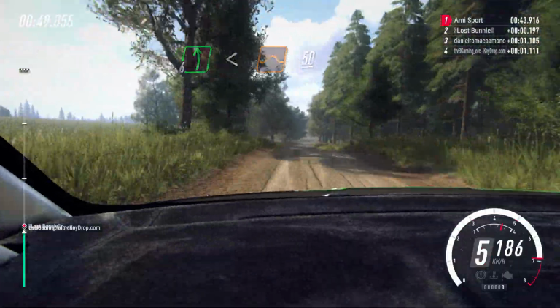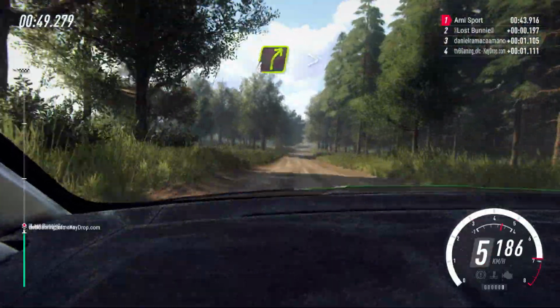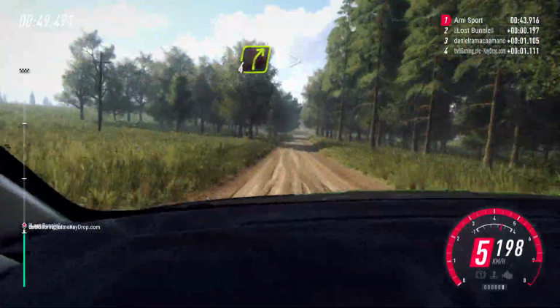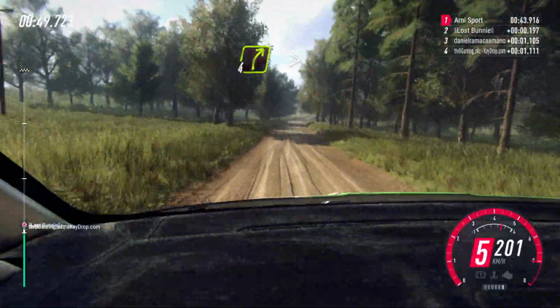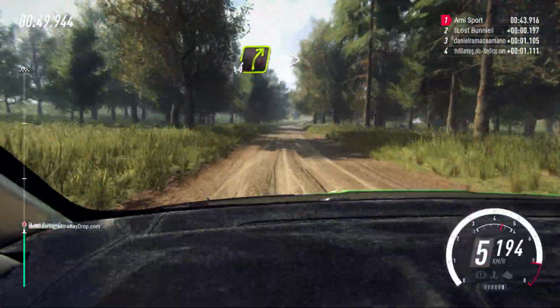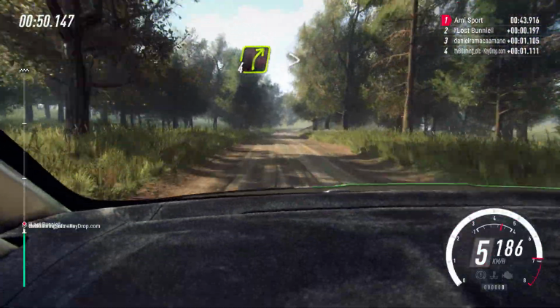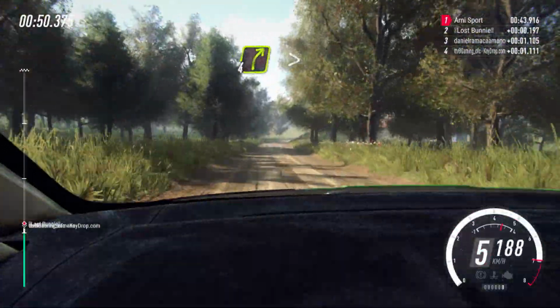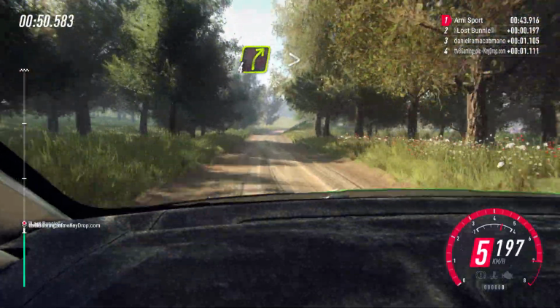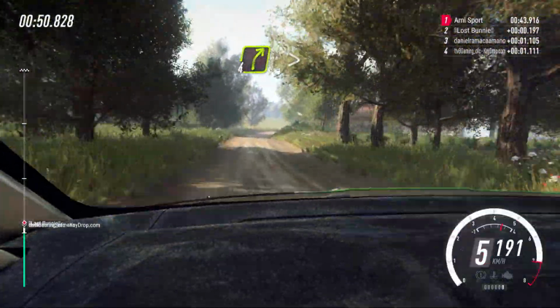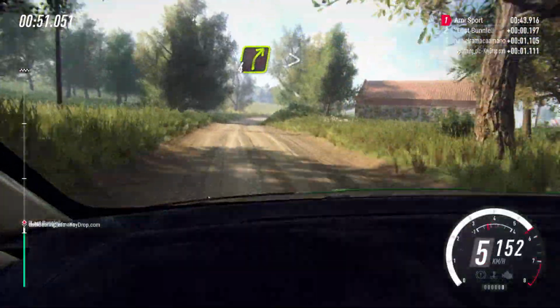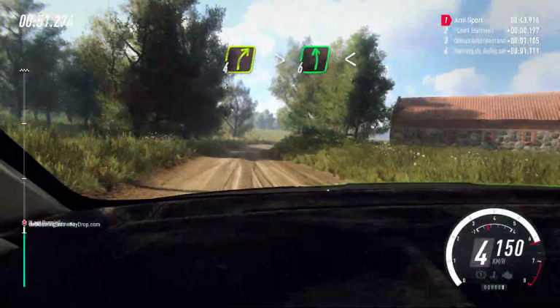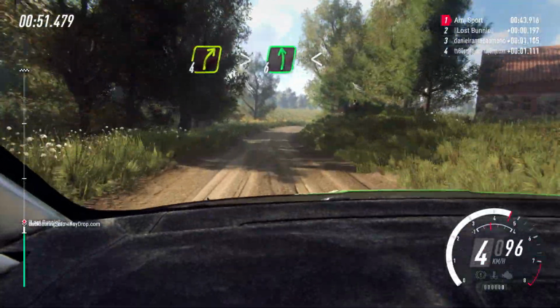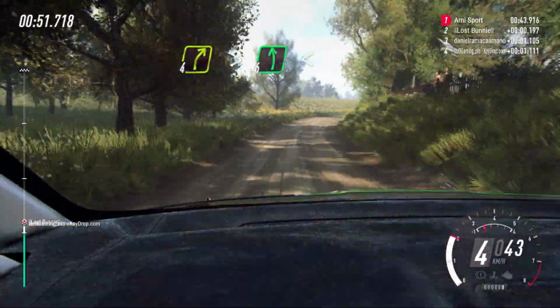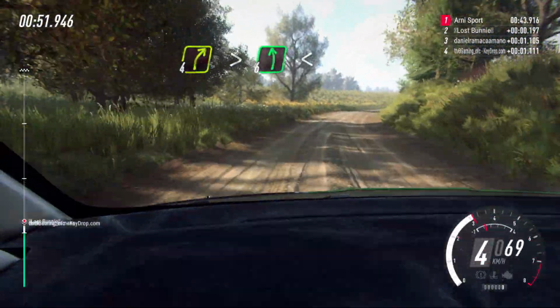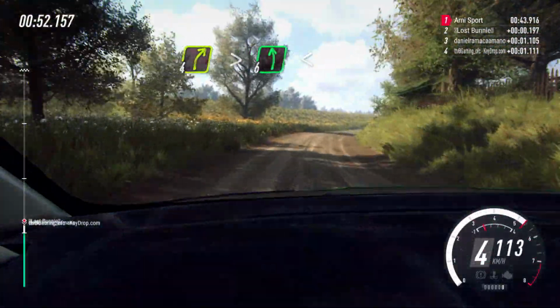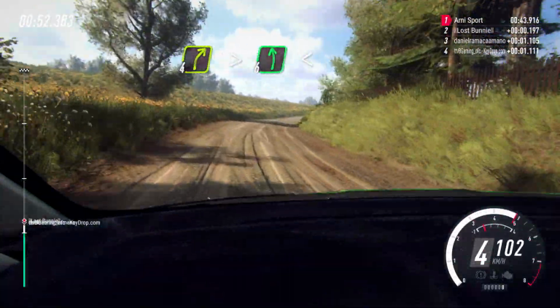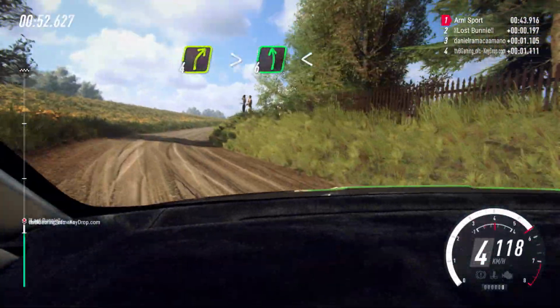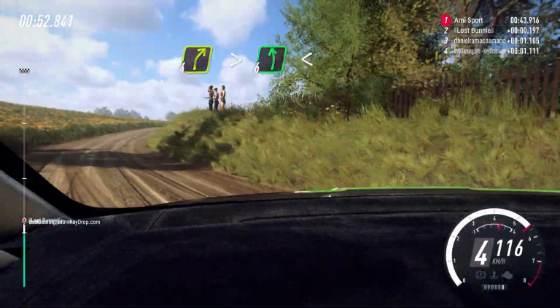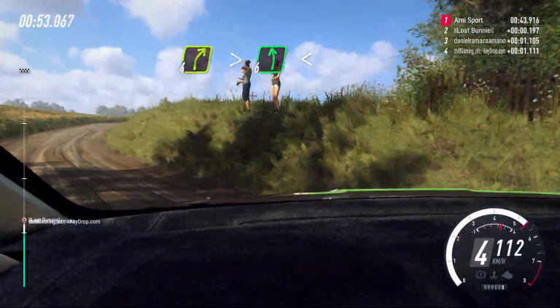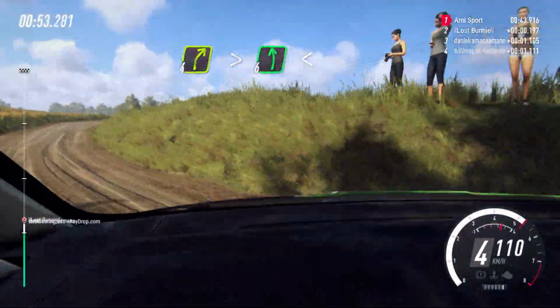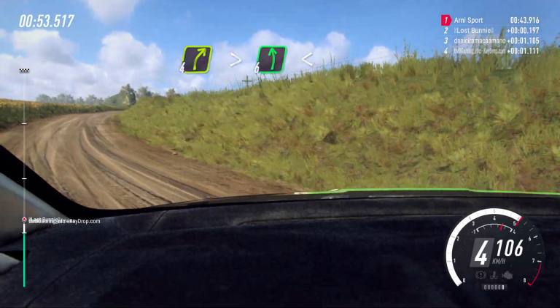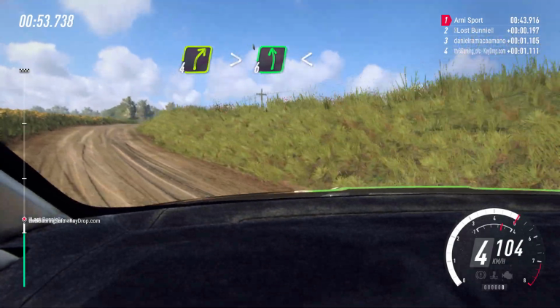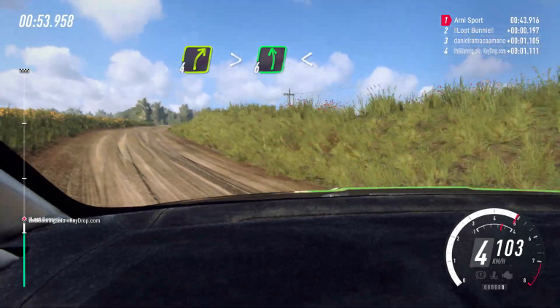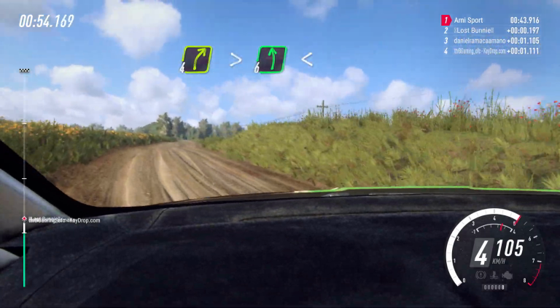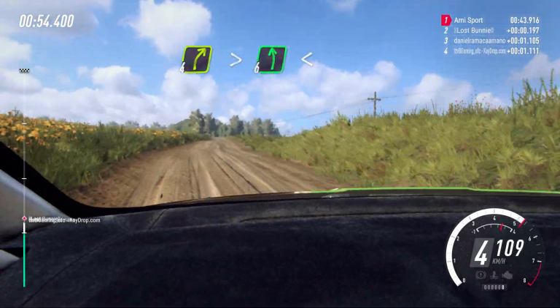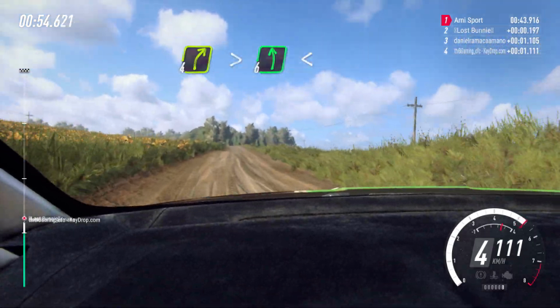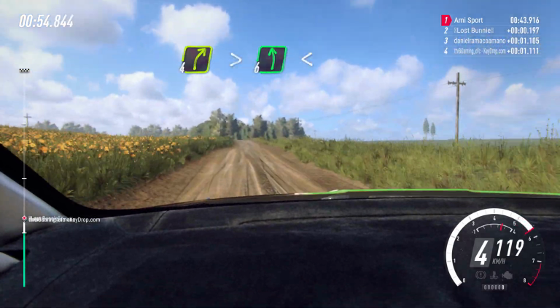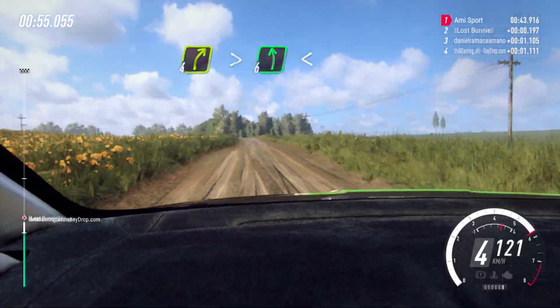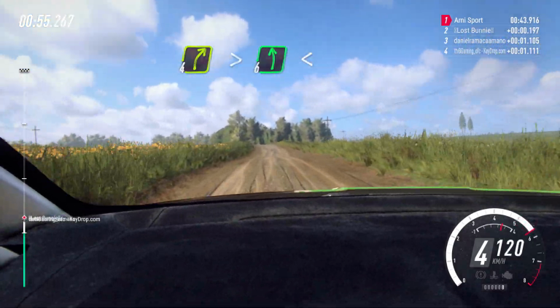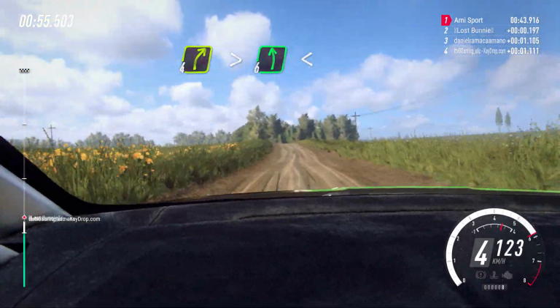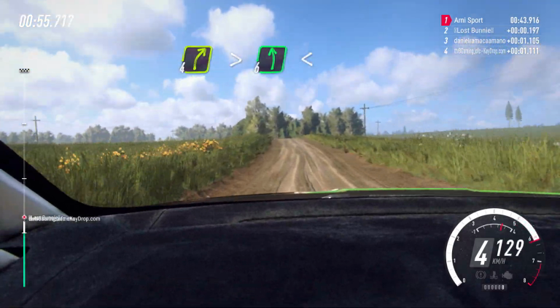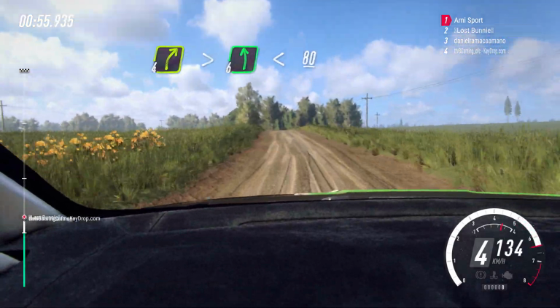4 right long, tightens into 6 left over crest, extra long, opens, 80.